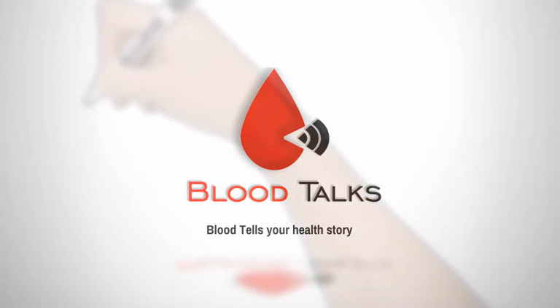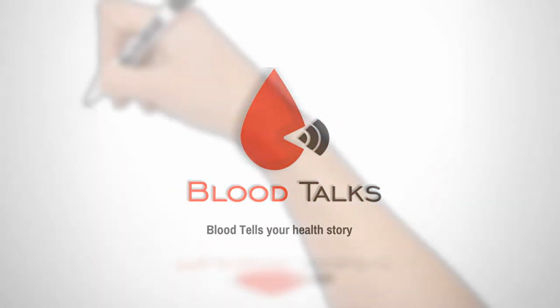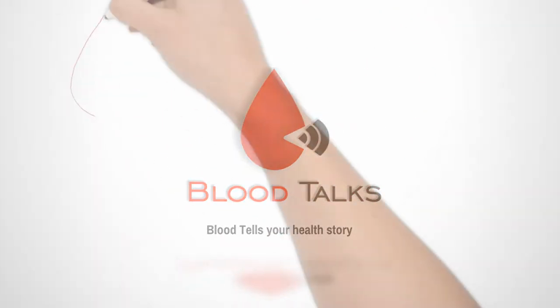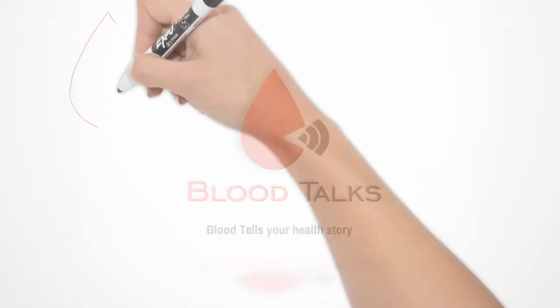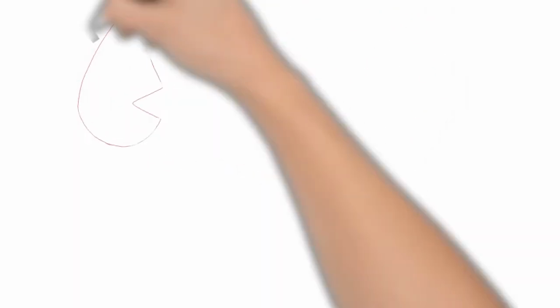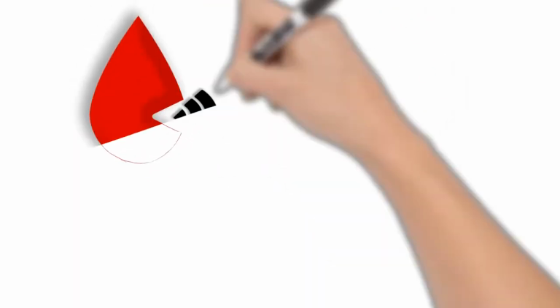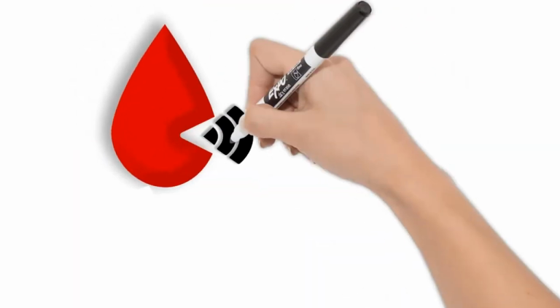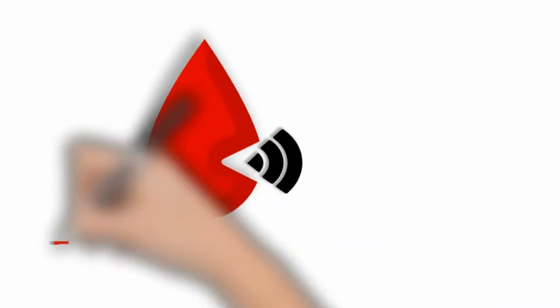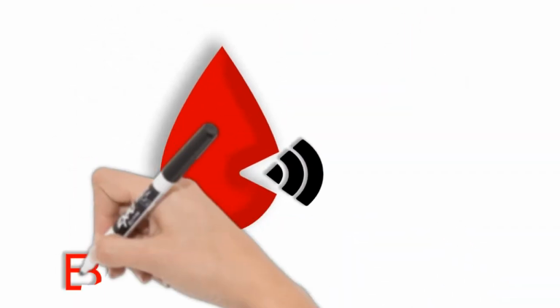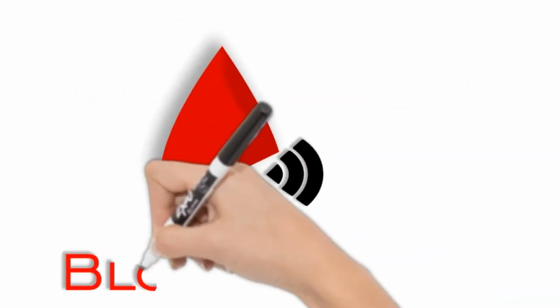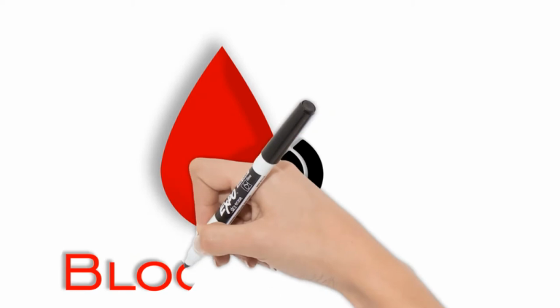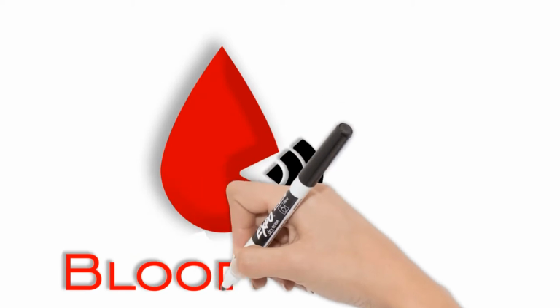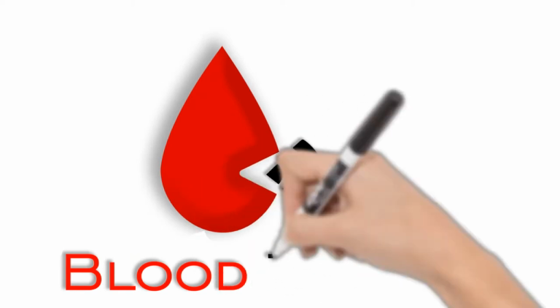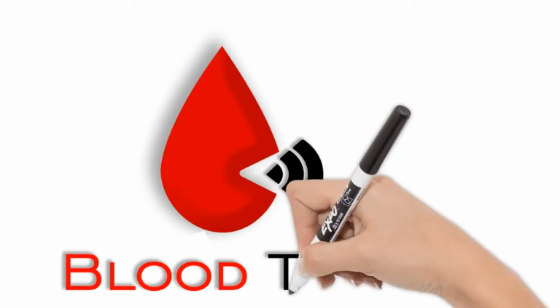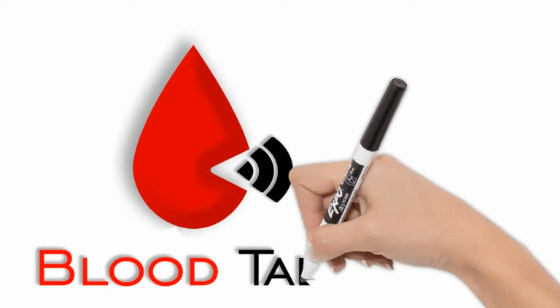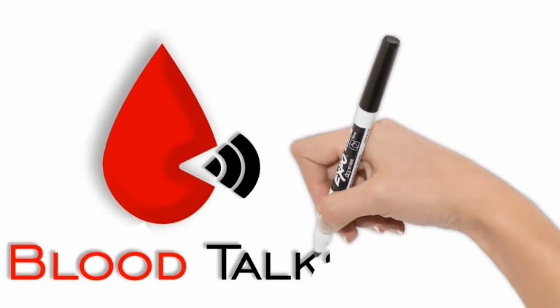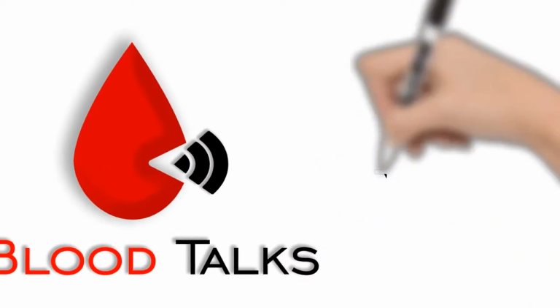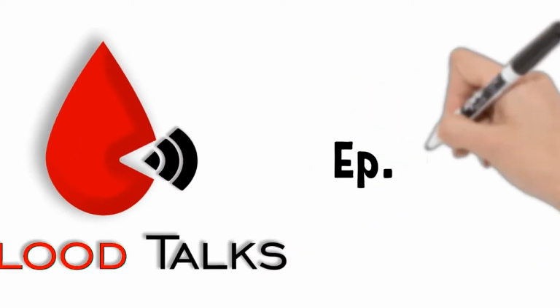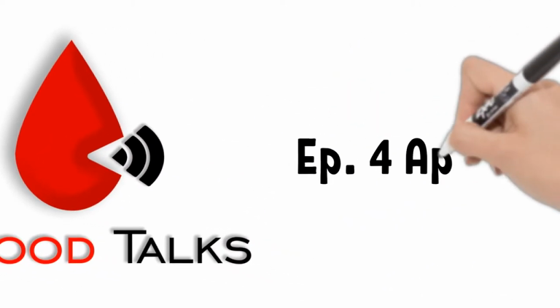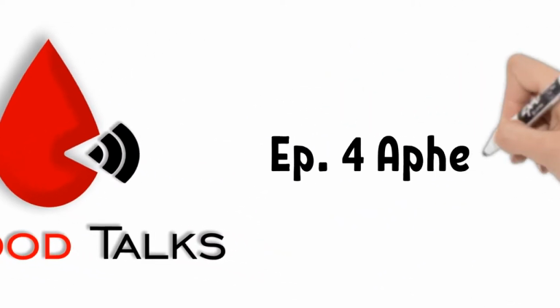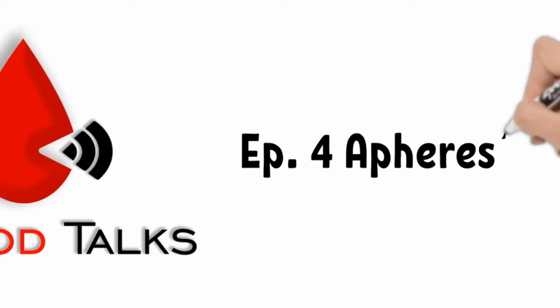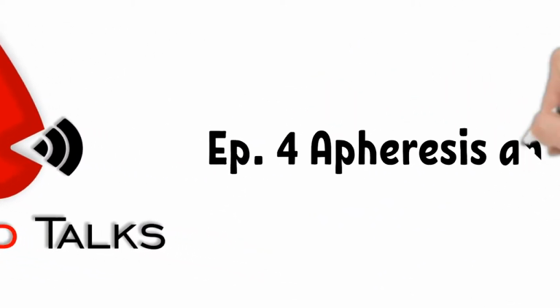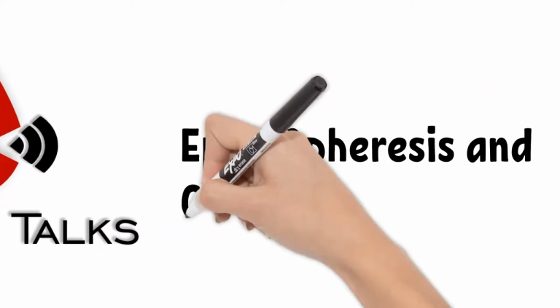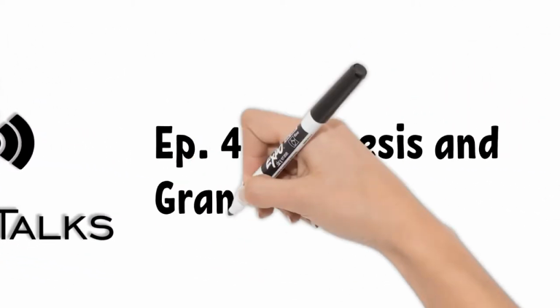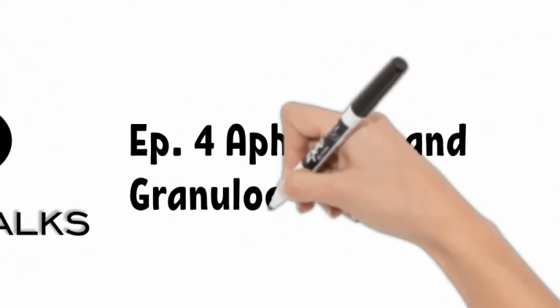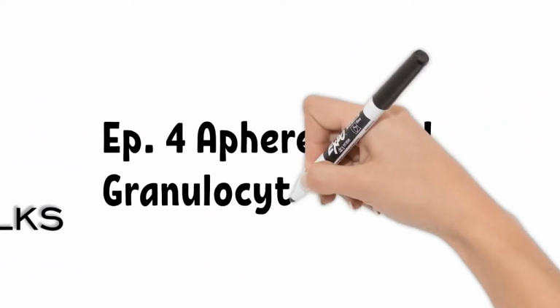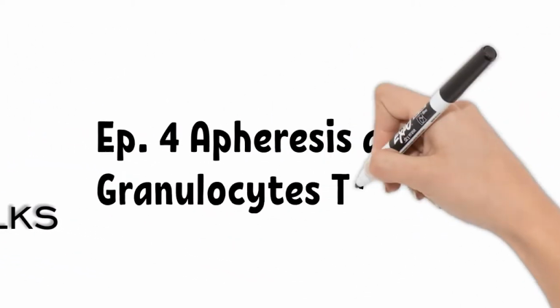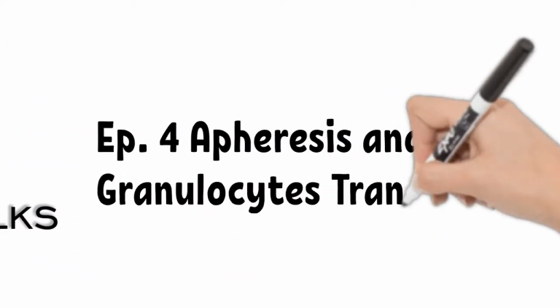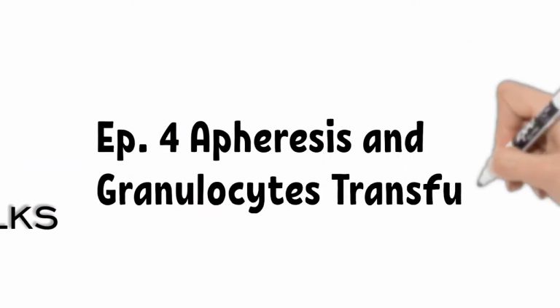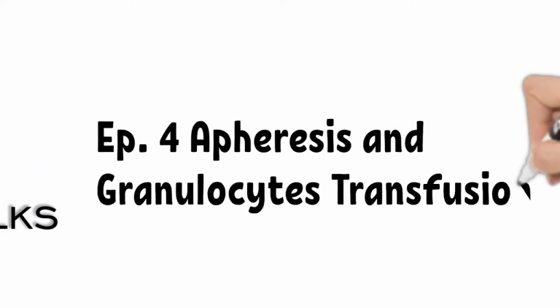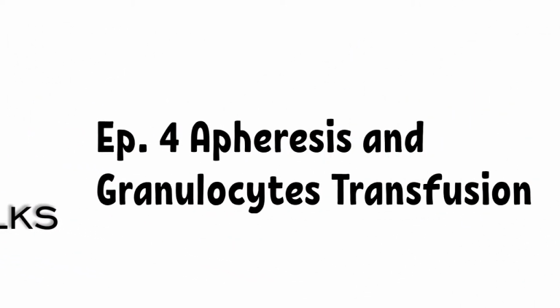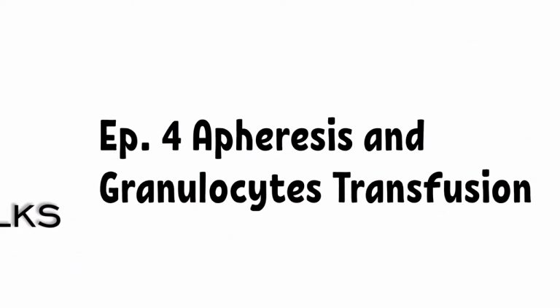Welcome back to Blood Talk. This episode is about blood component collection by apheresis and granulocyte transfusion.